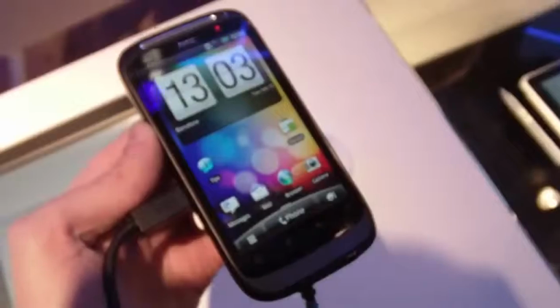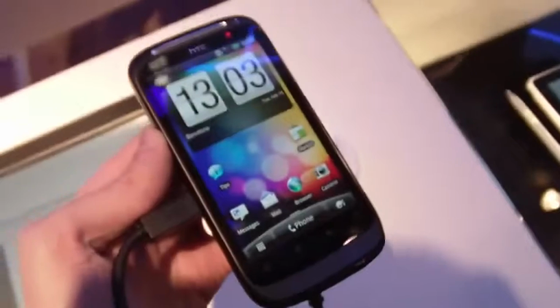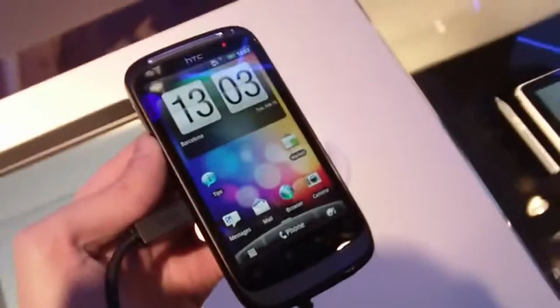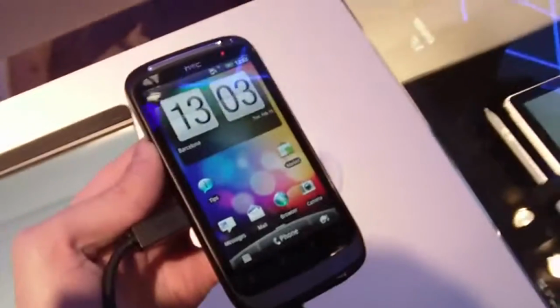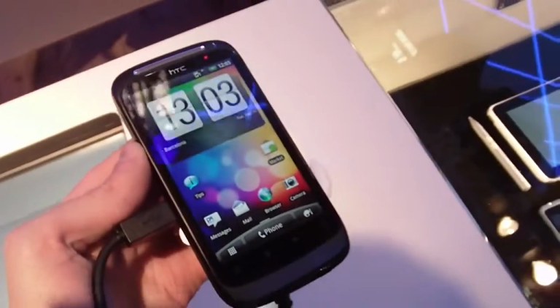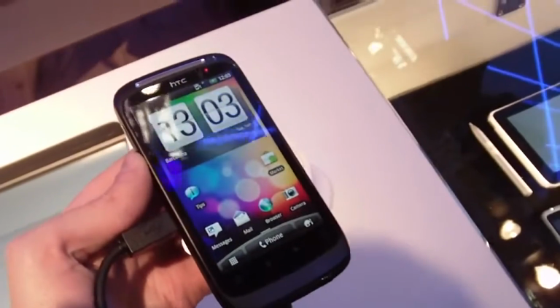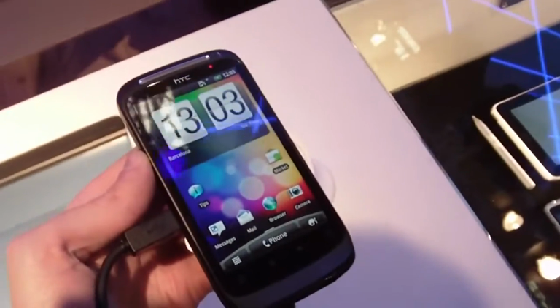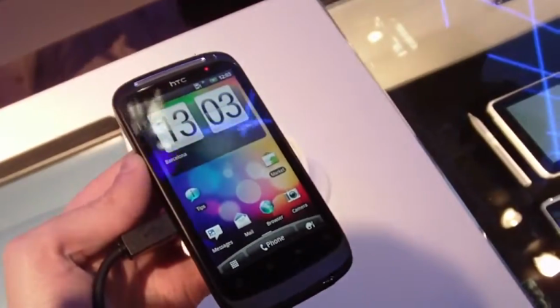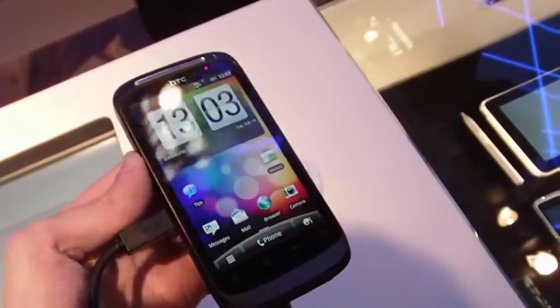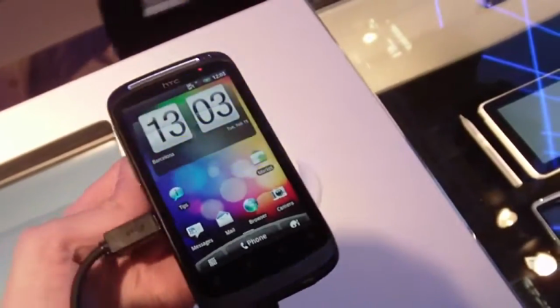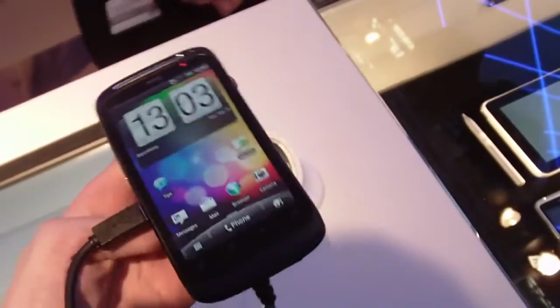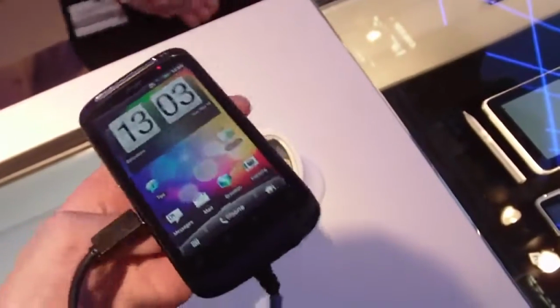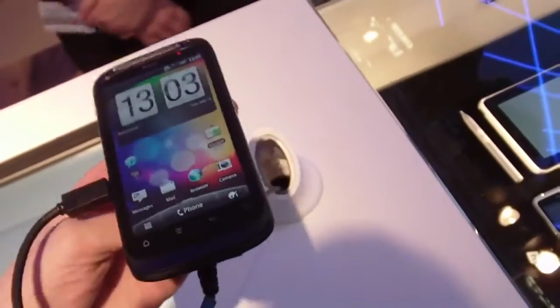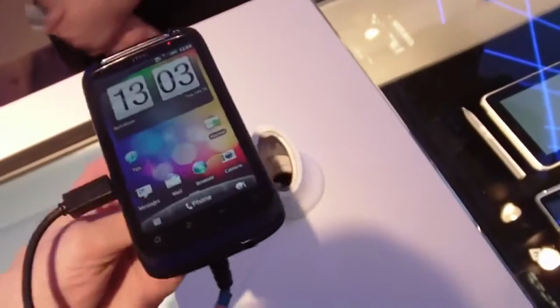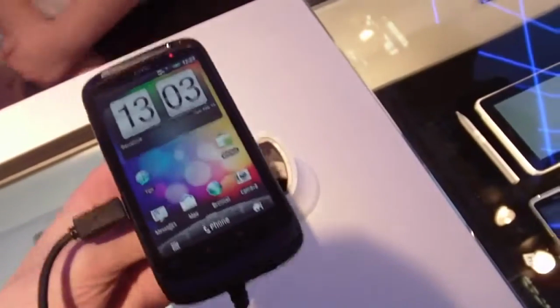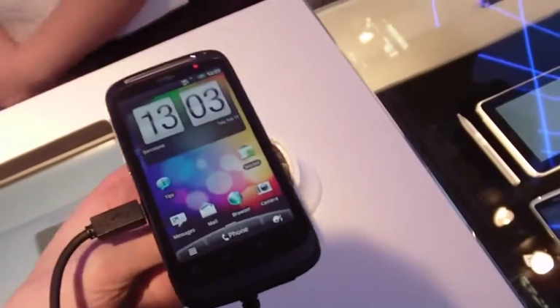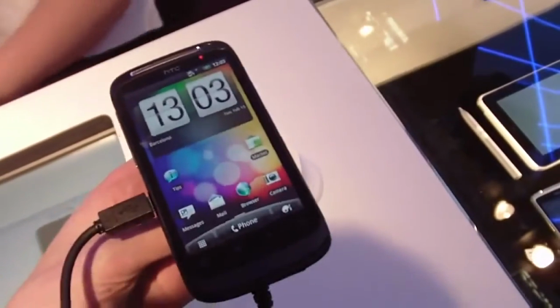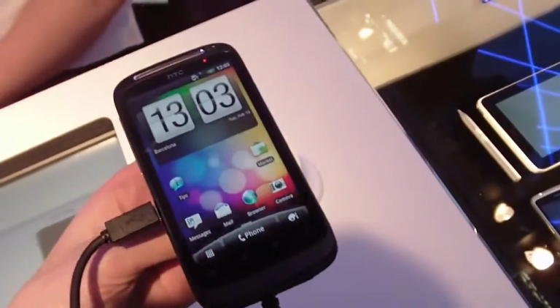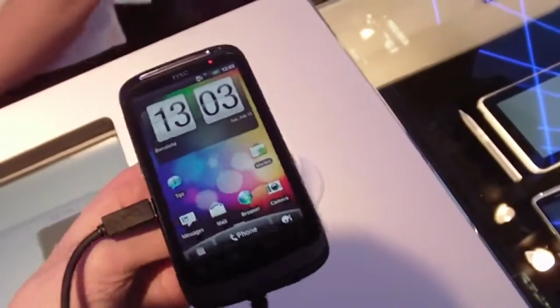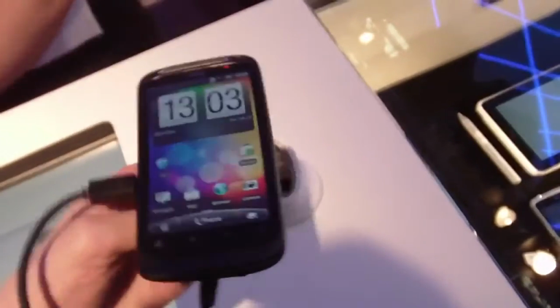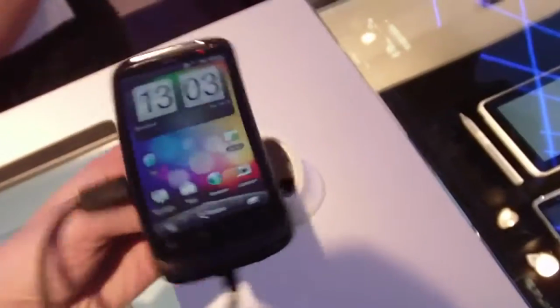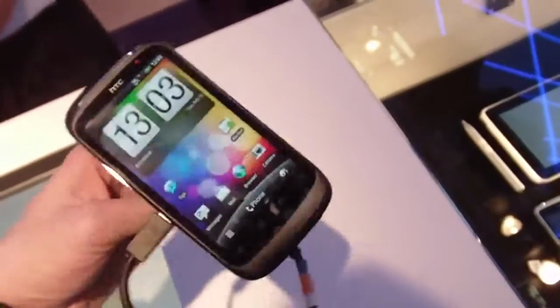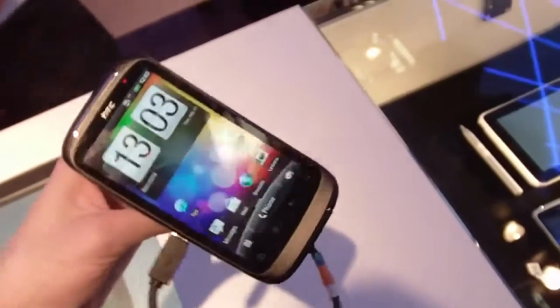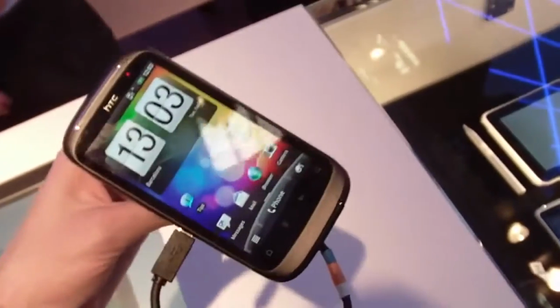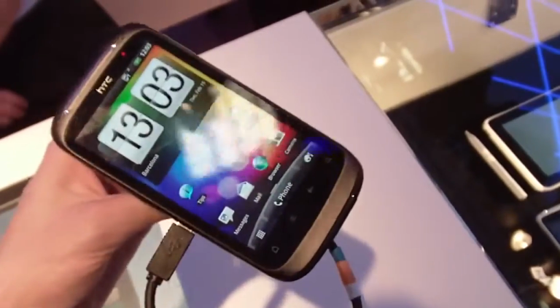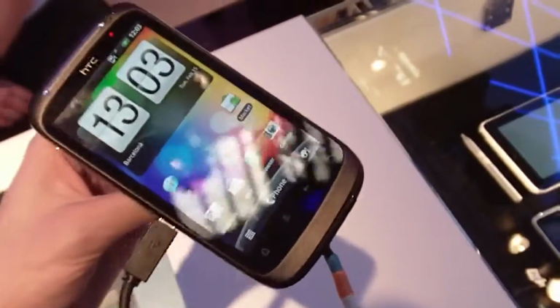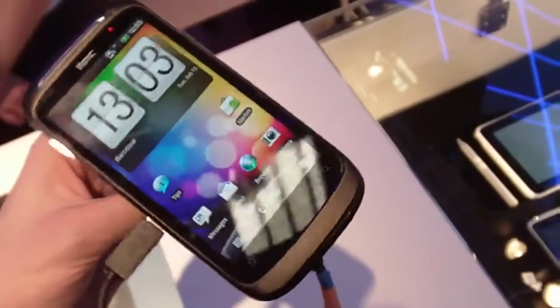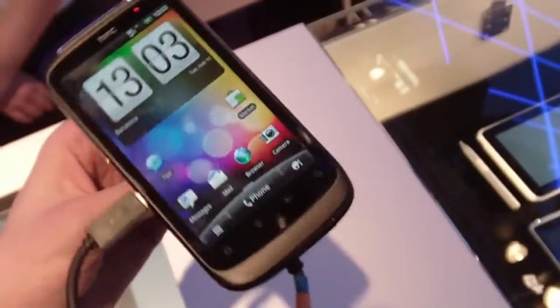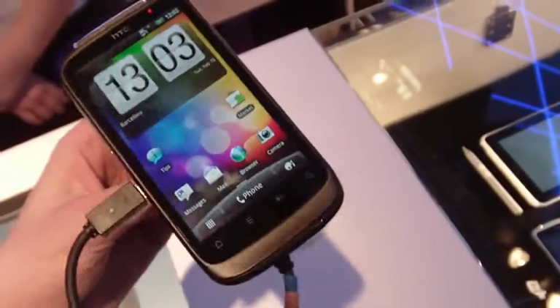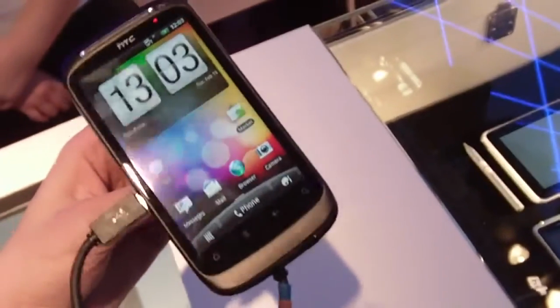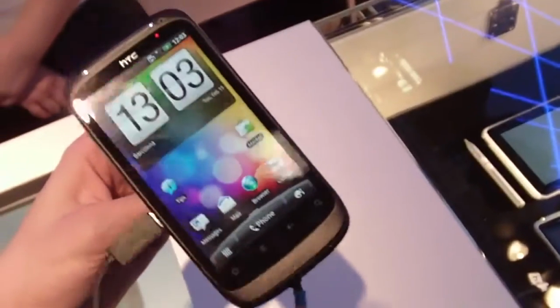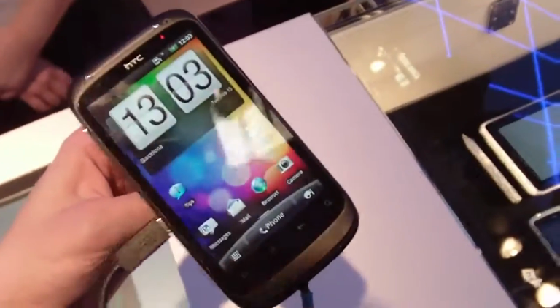Hey, it's Phone Arena checking out the HTC Desire RS, the successor of the Desire.